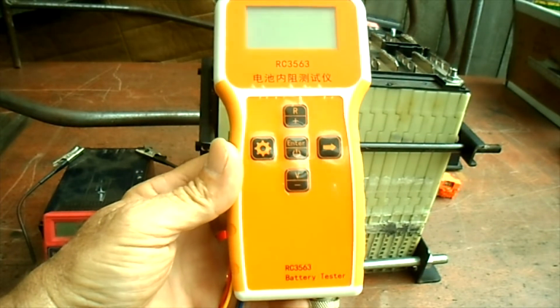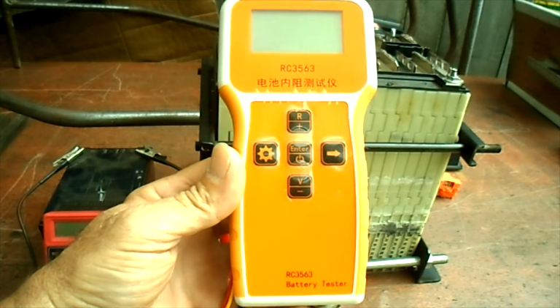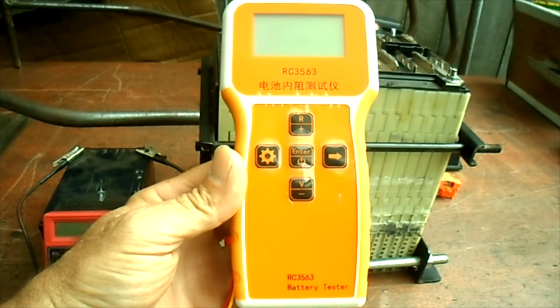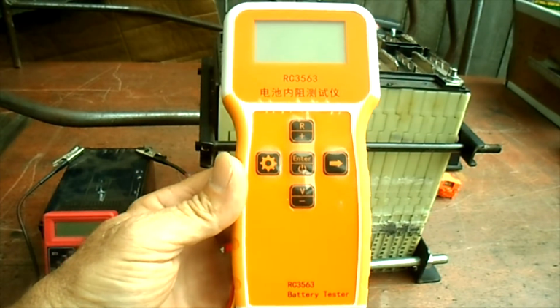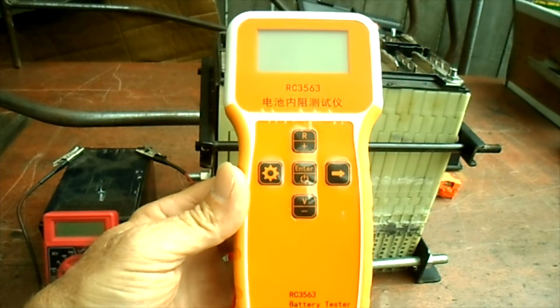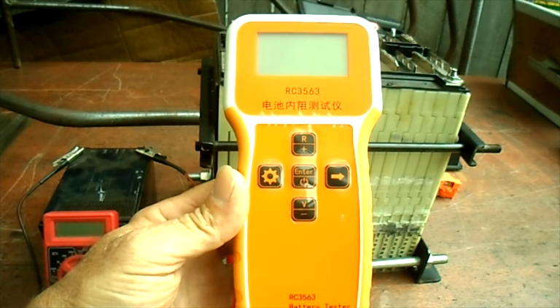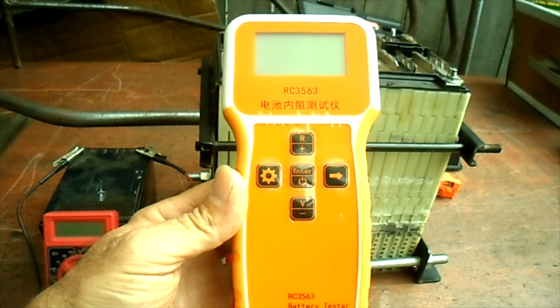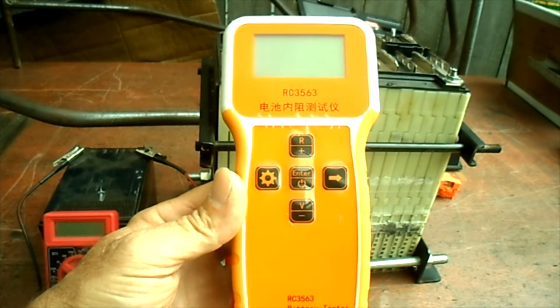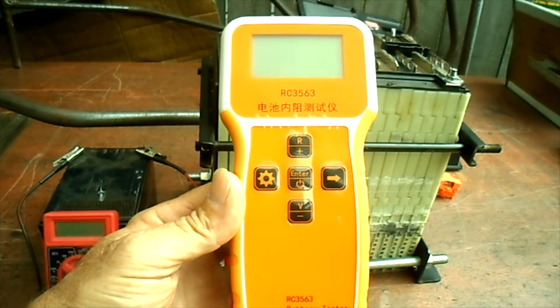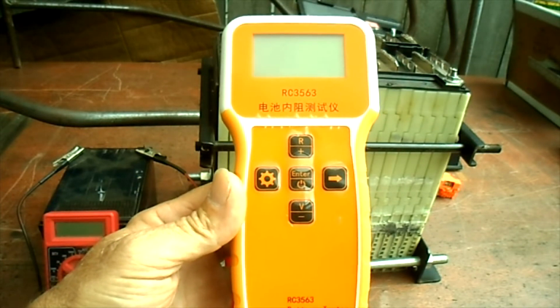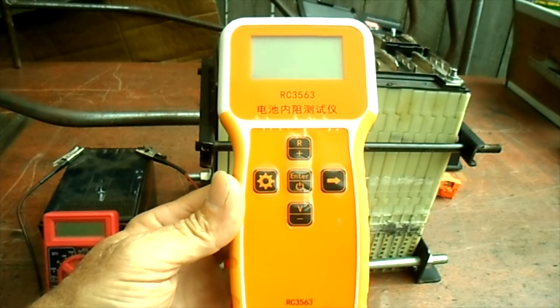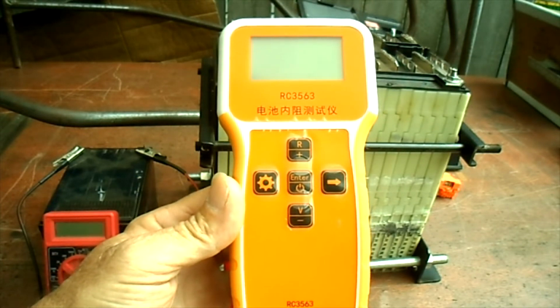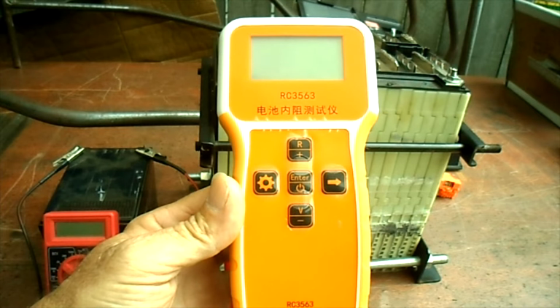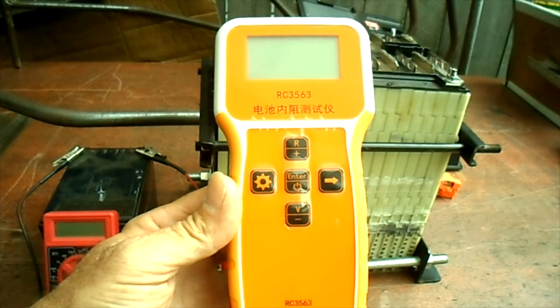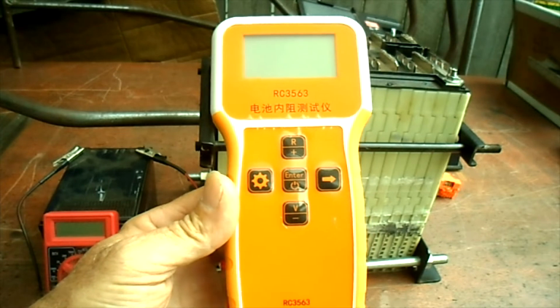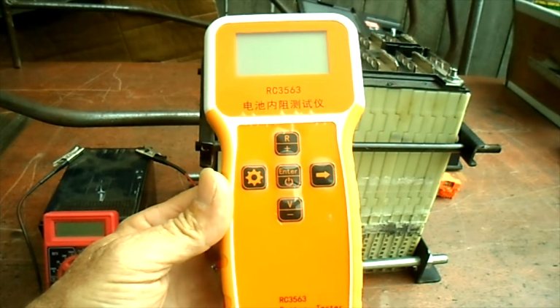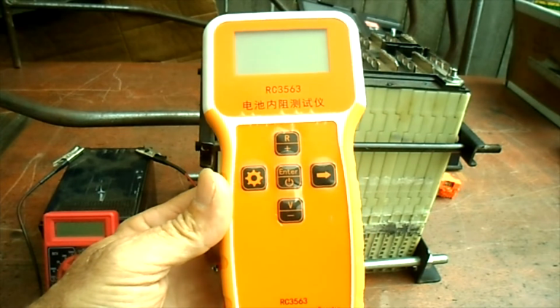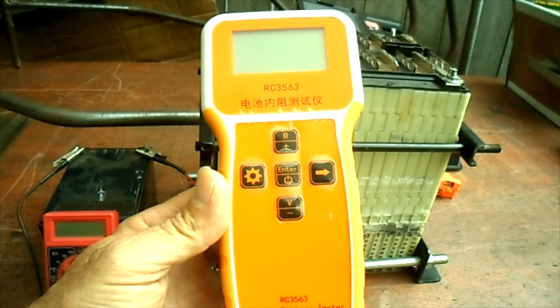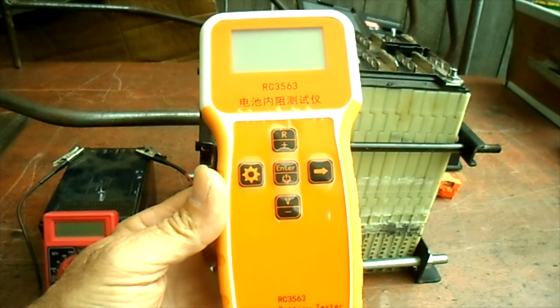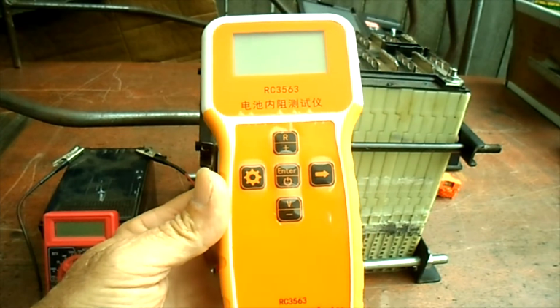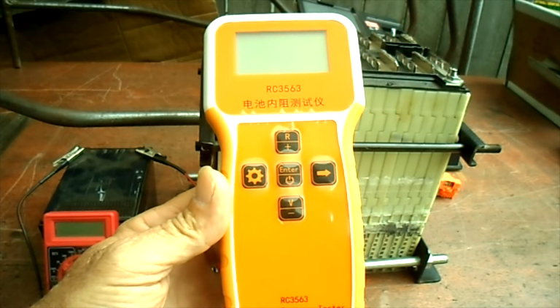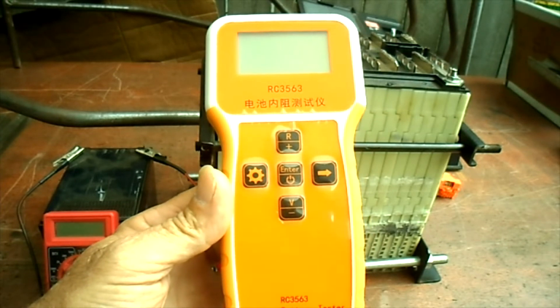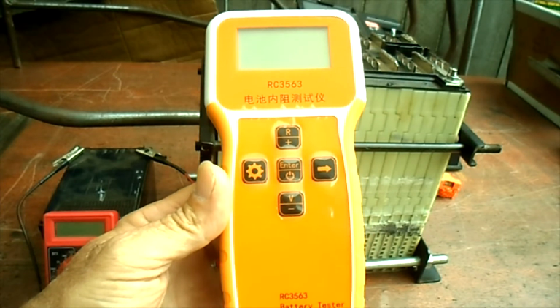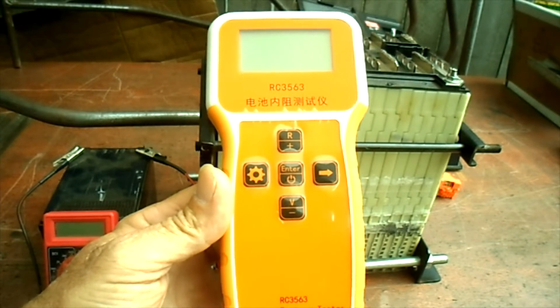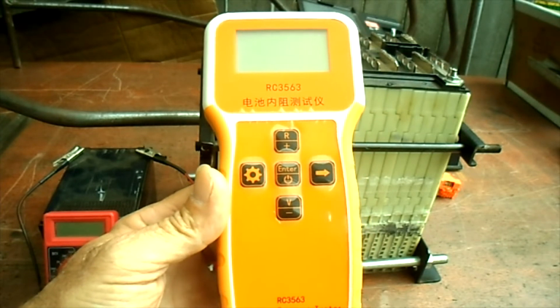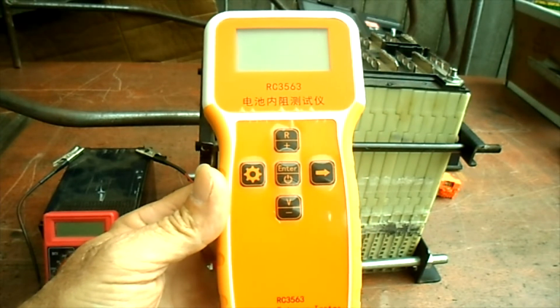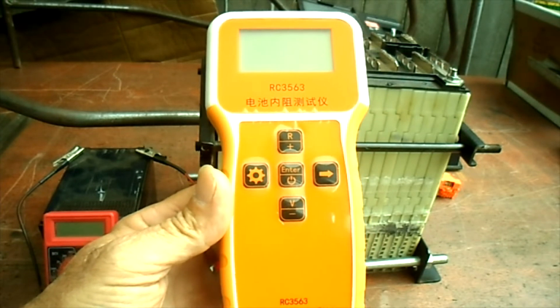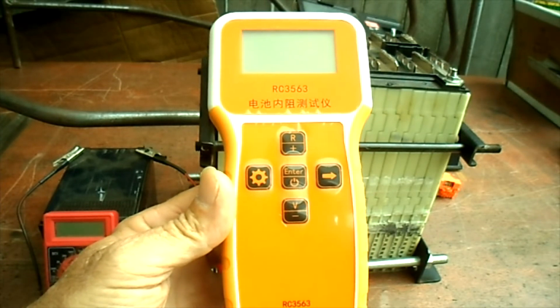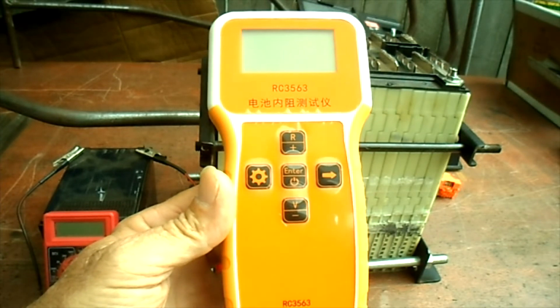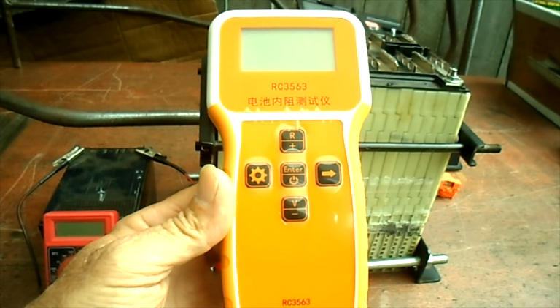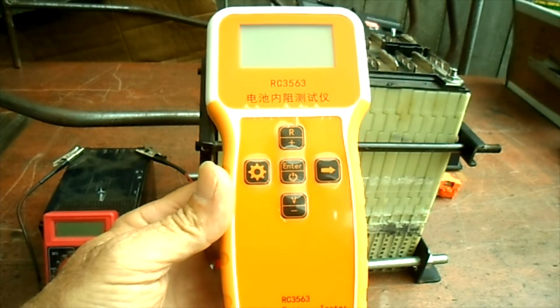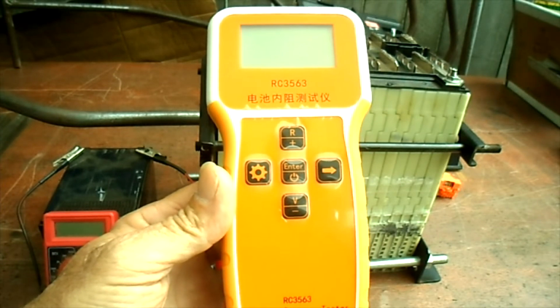I picked up a battery tester — it's the RC 3563 — and it tests both voltage and resistance.